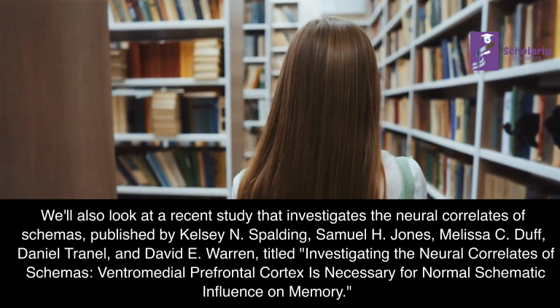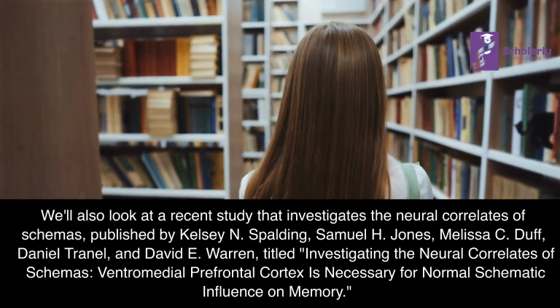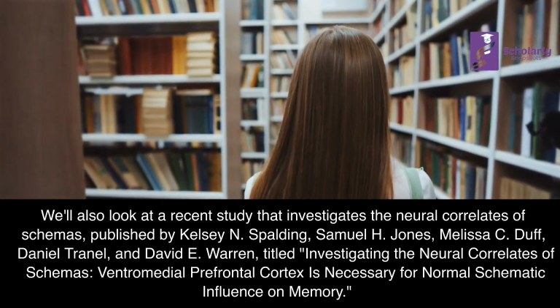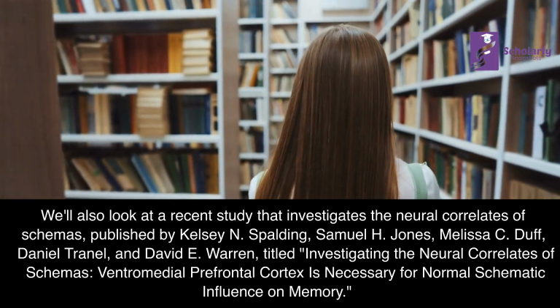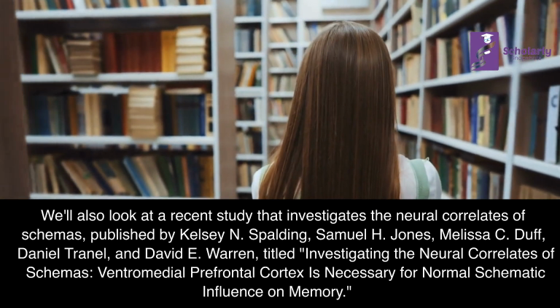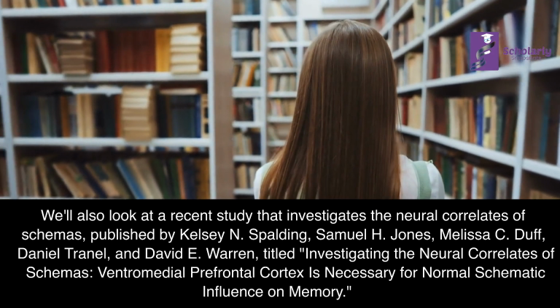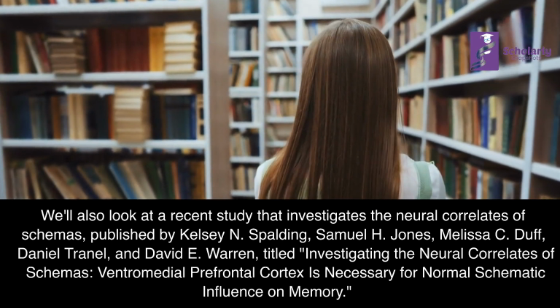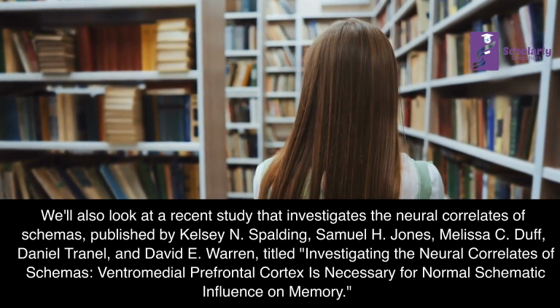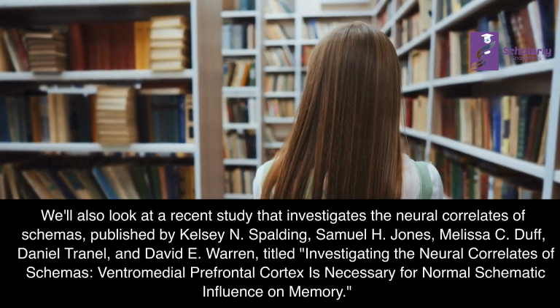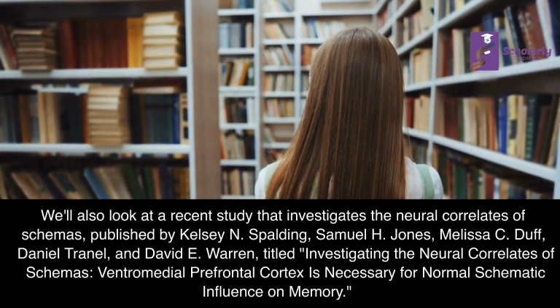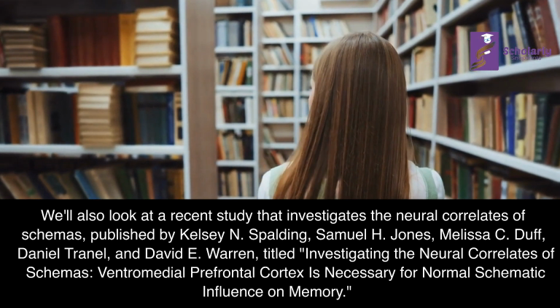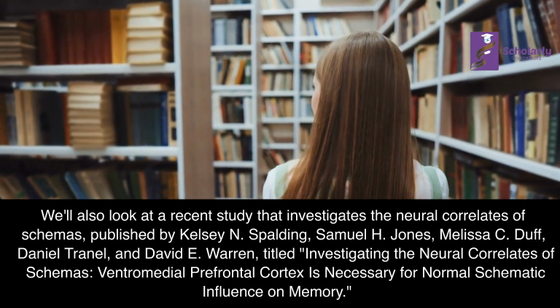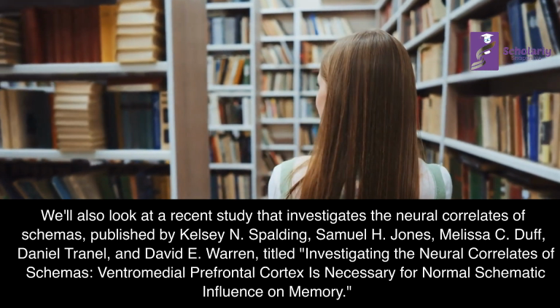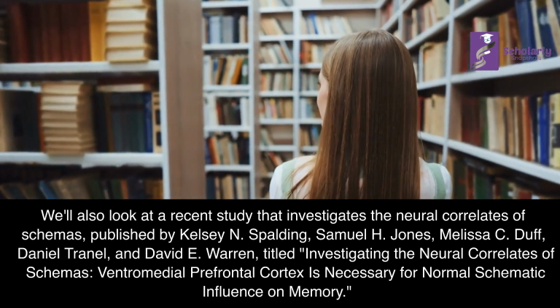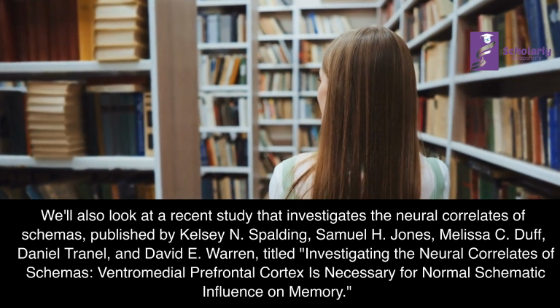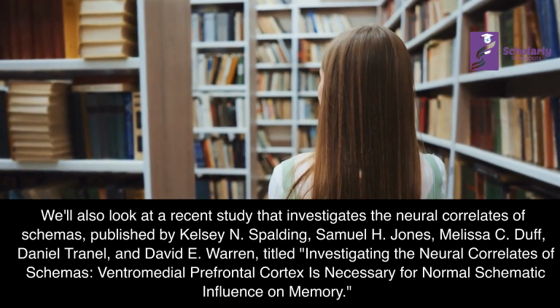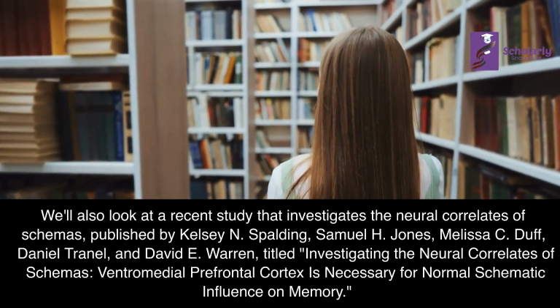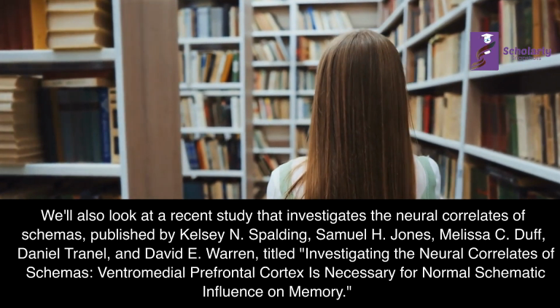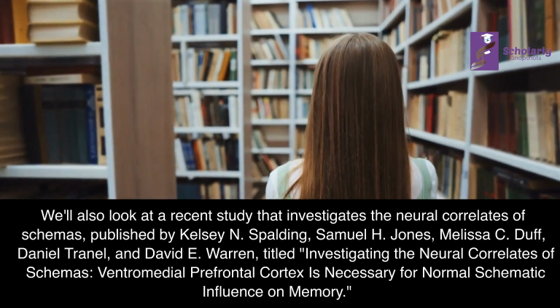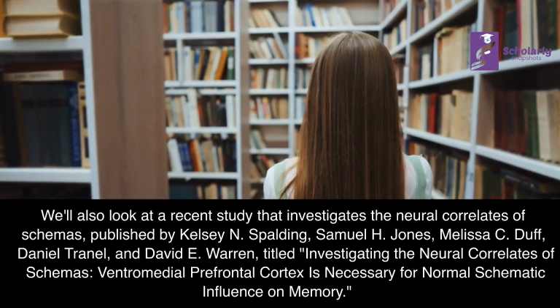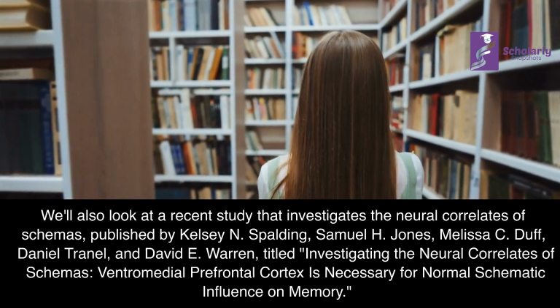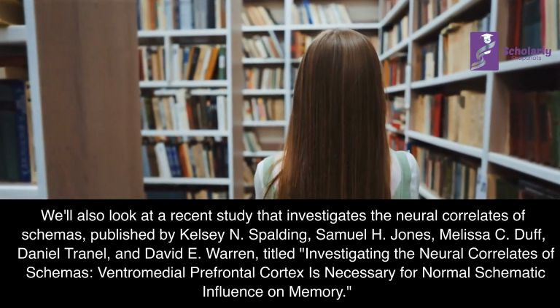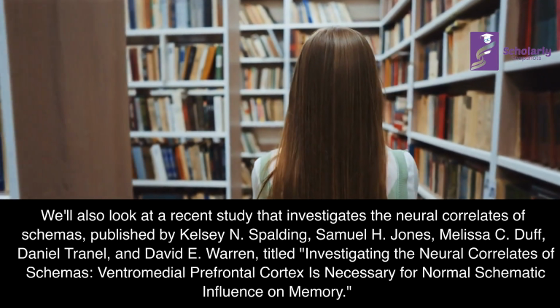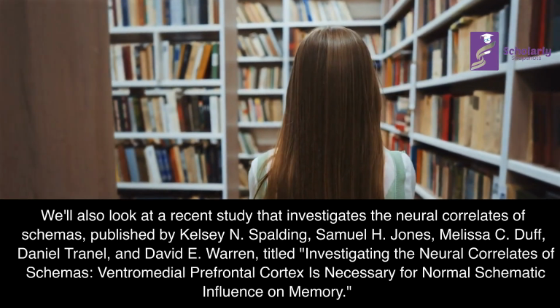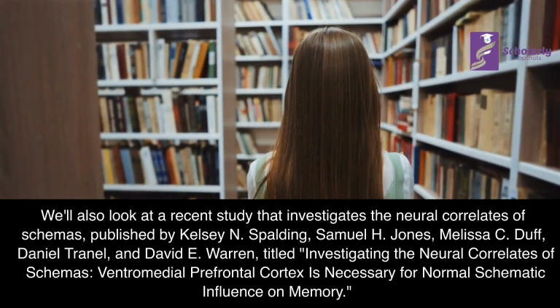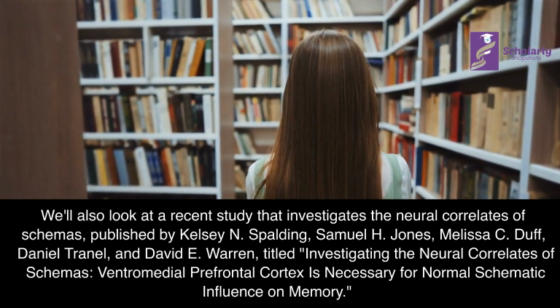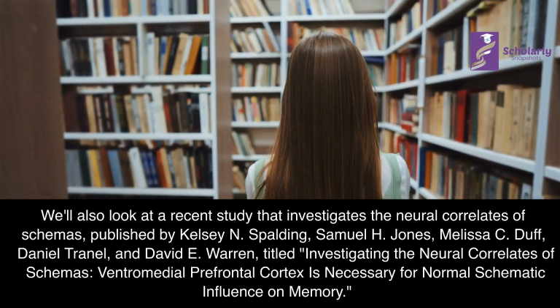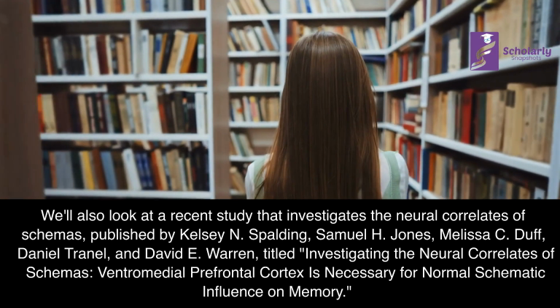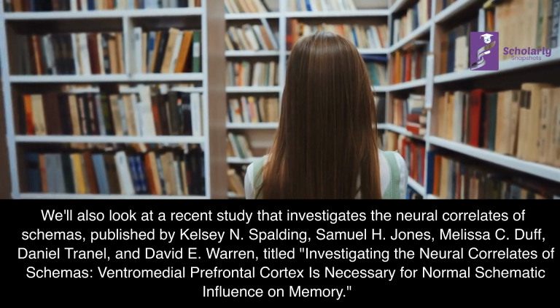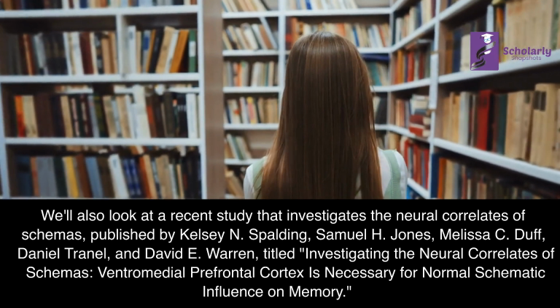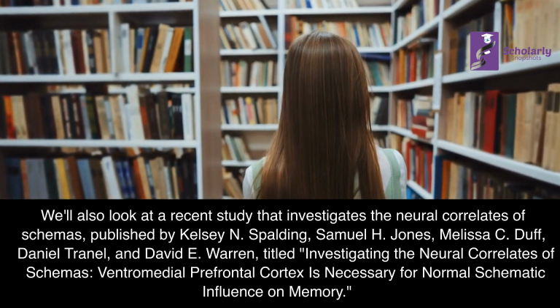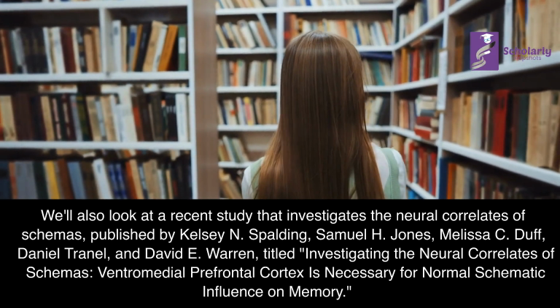Published by Kelsey N. Spaulding, Samuel H. Jones, Melissa C. Duff, Daniel Tranel, and David E. Warren.